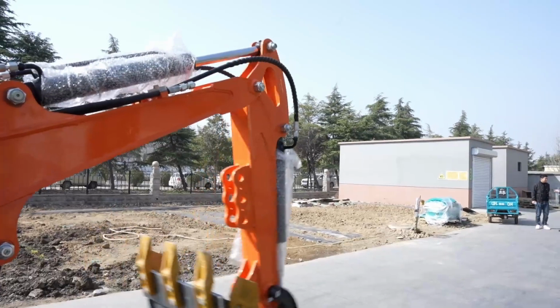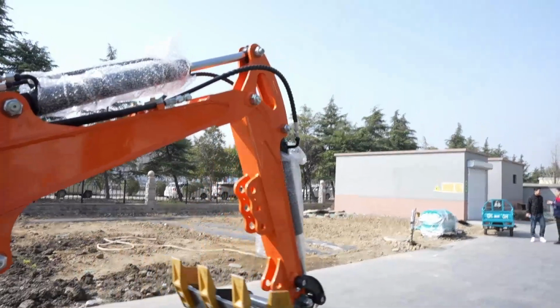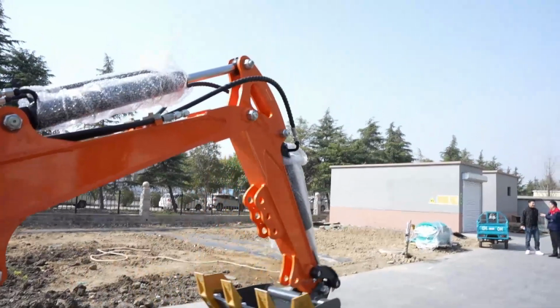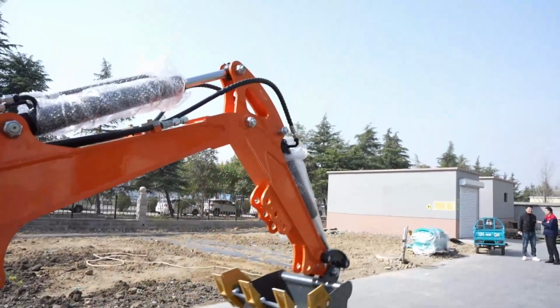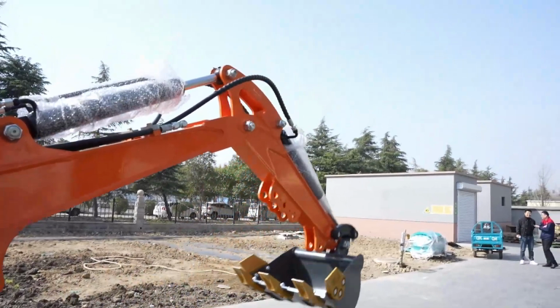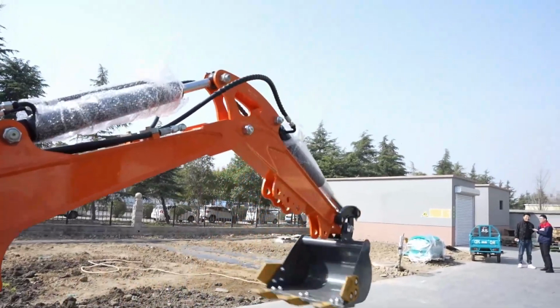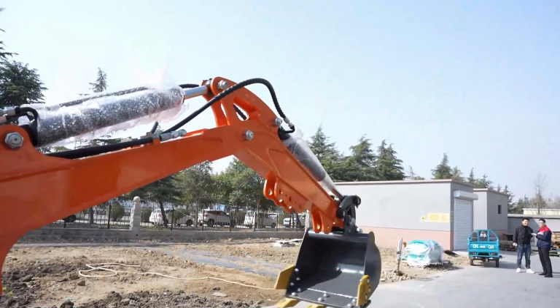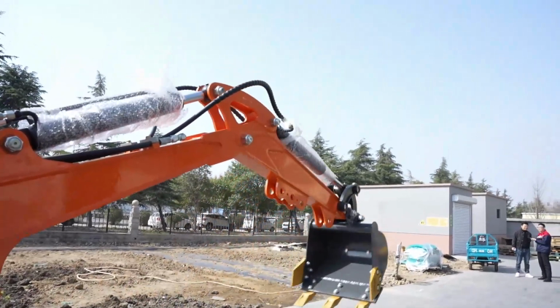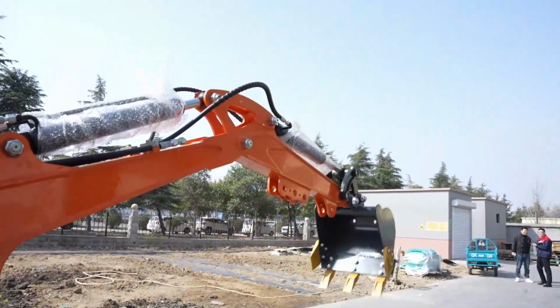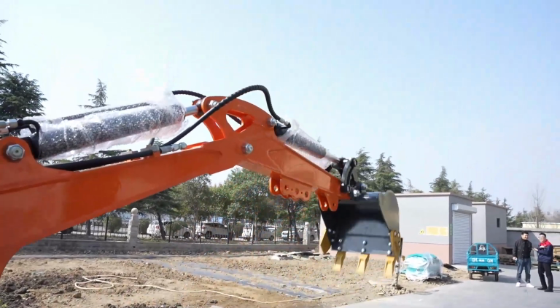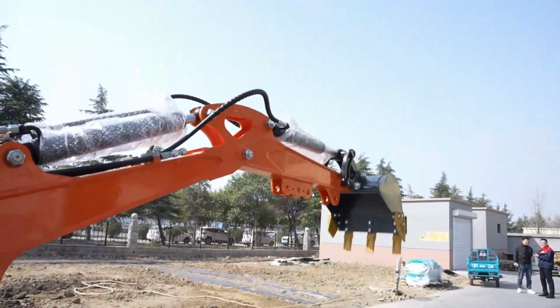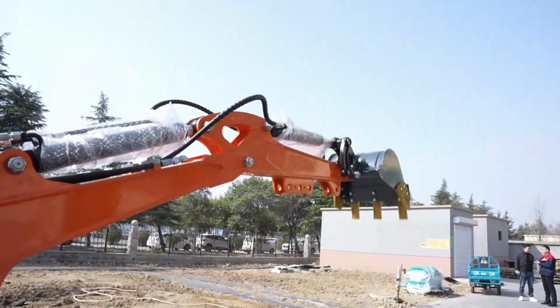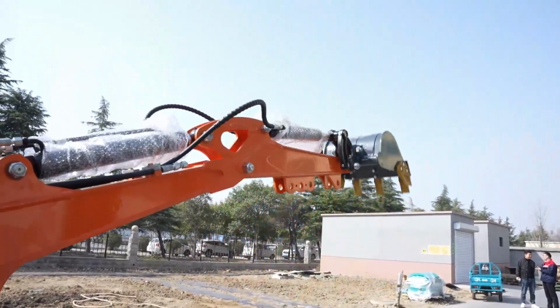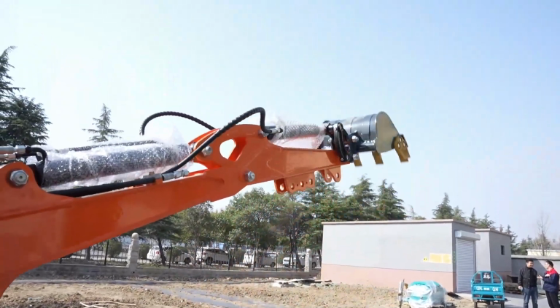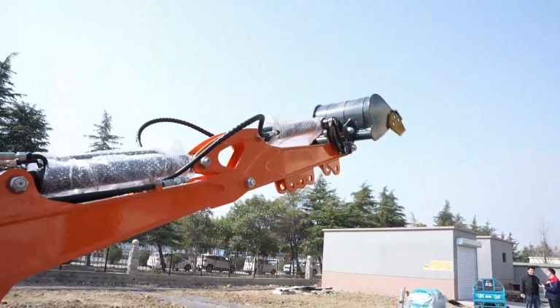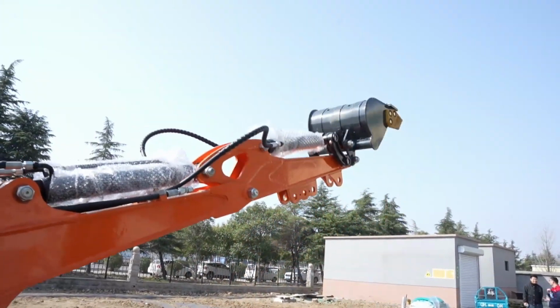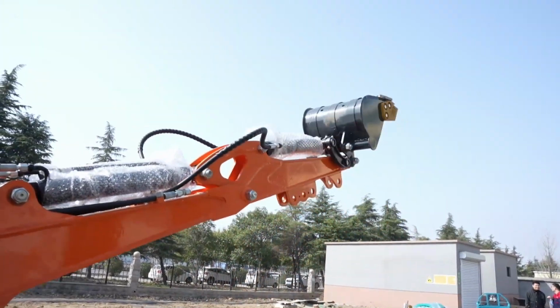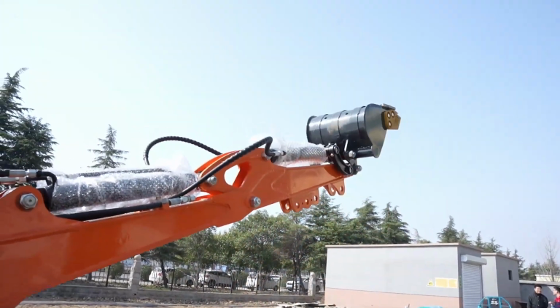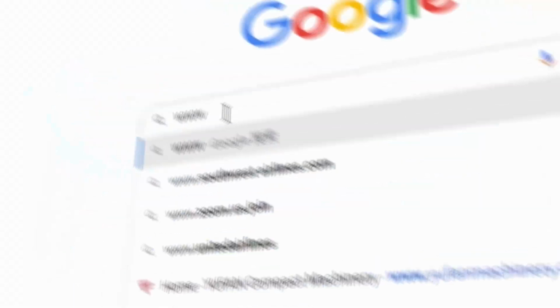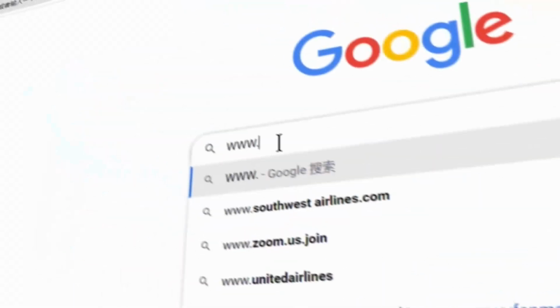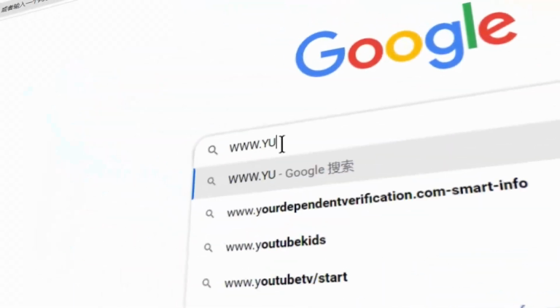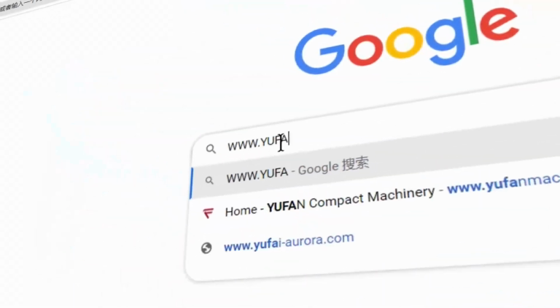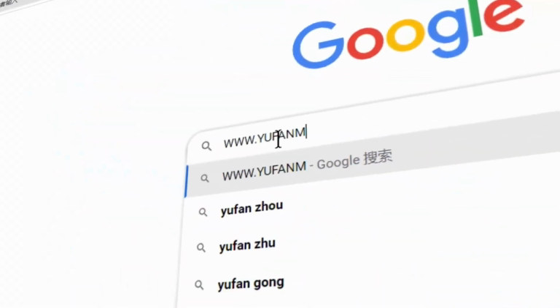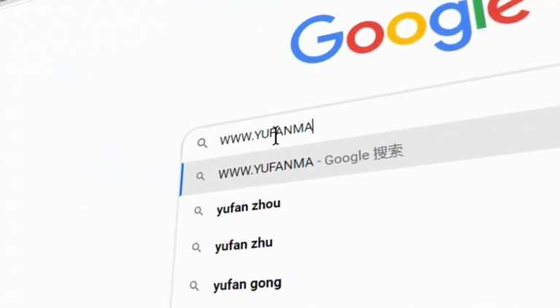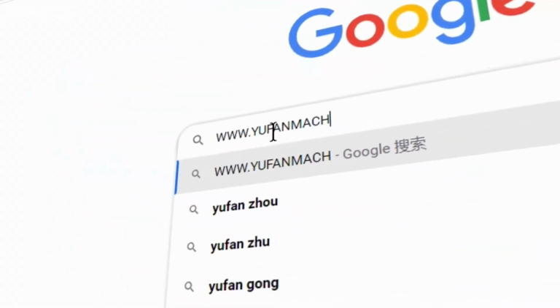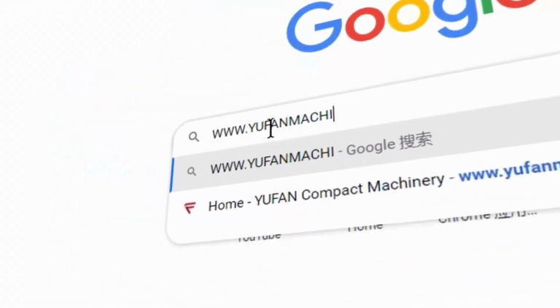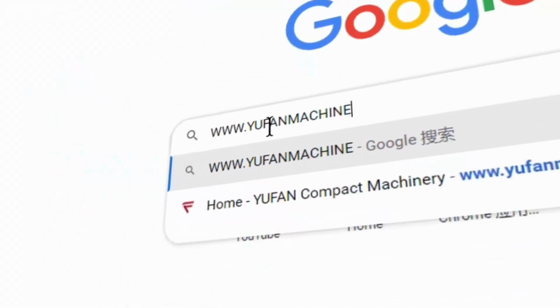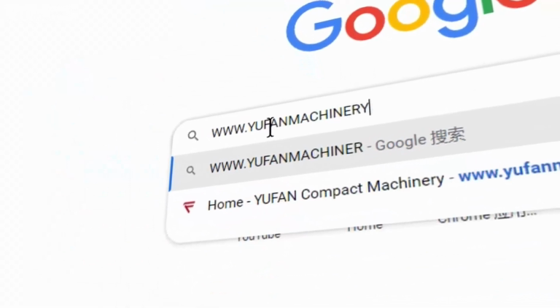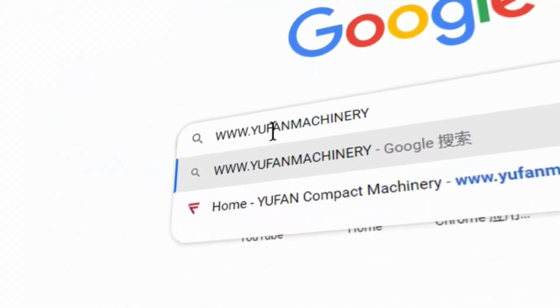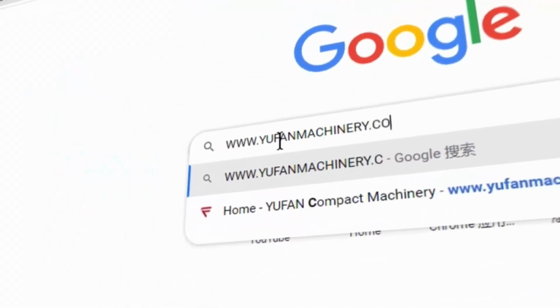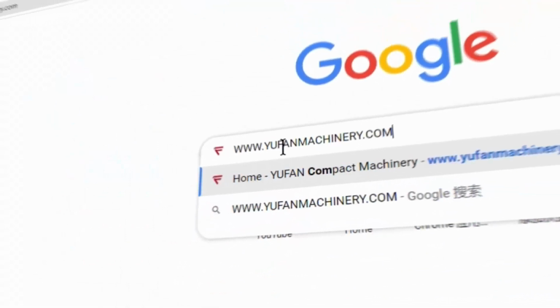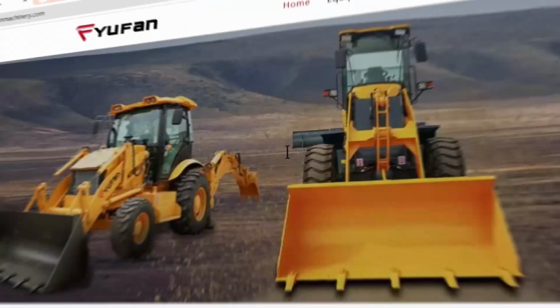For more information about excavators, you can visit our website or send us an email.